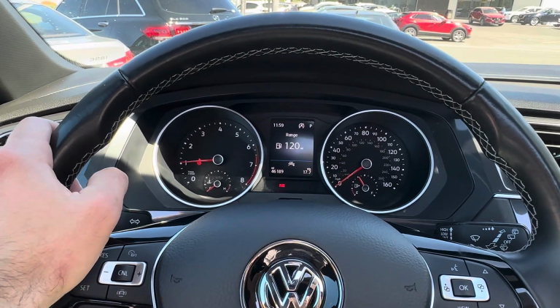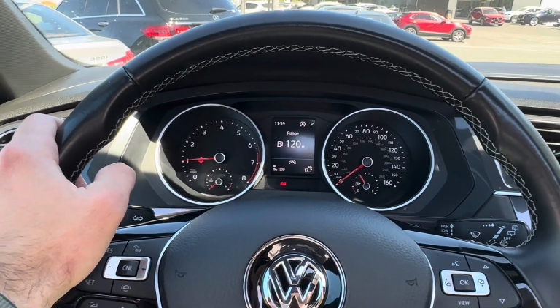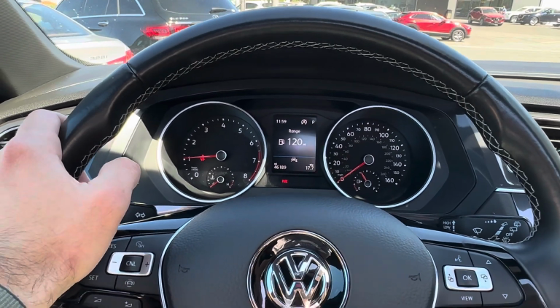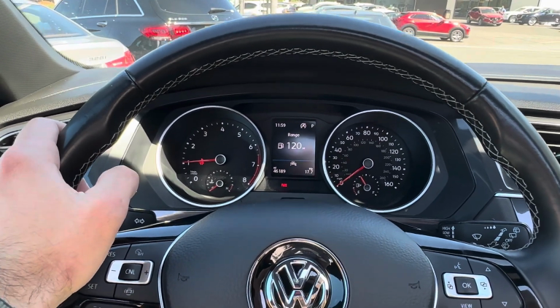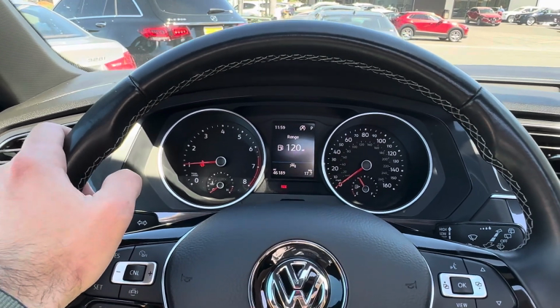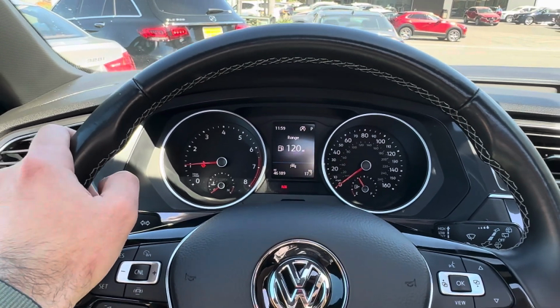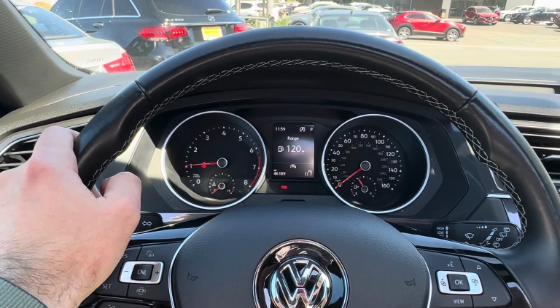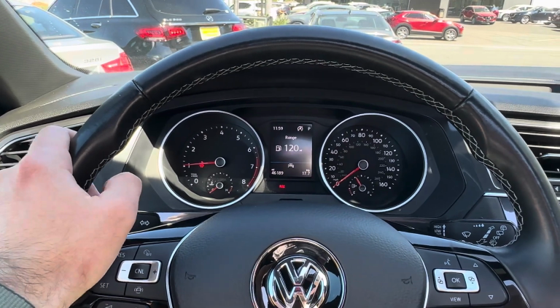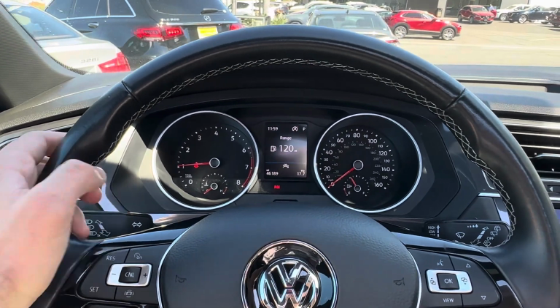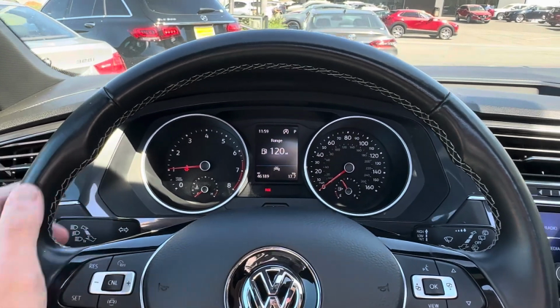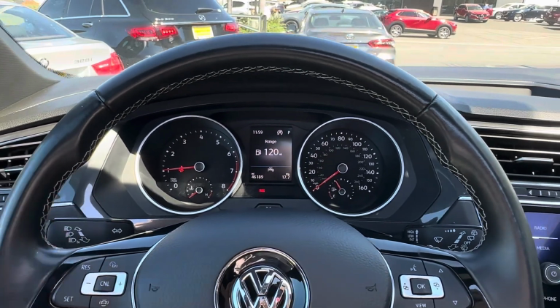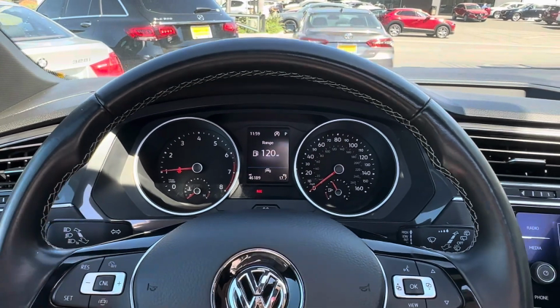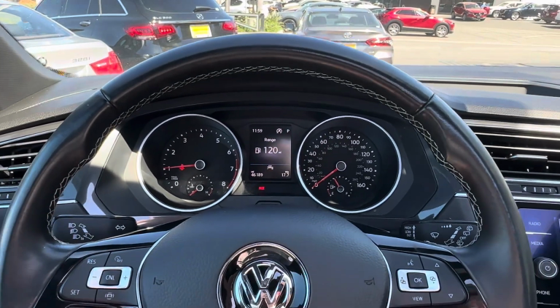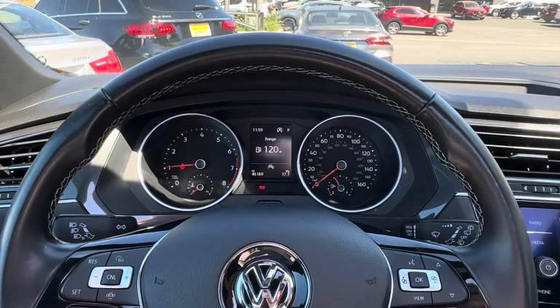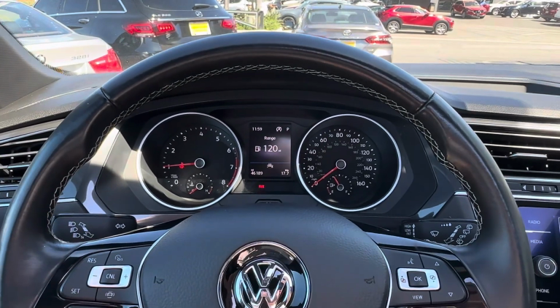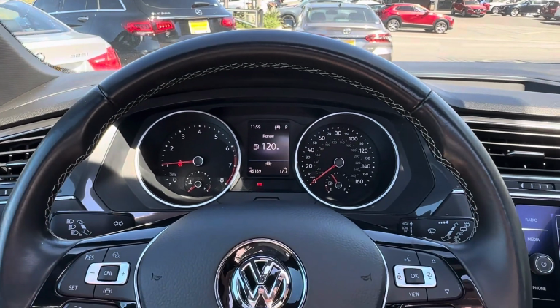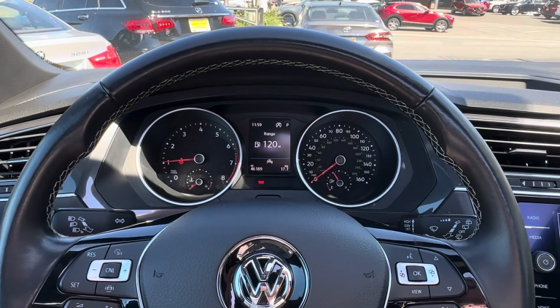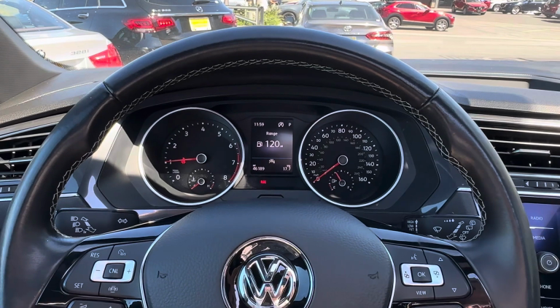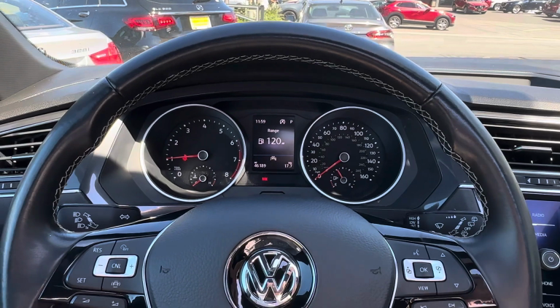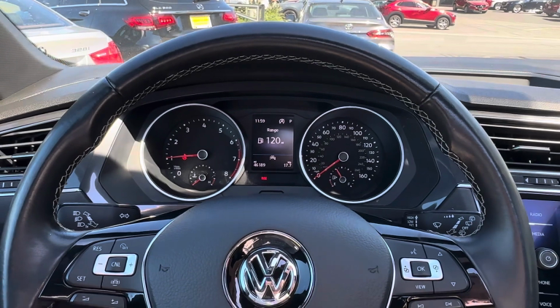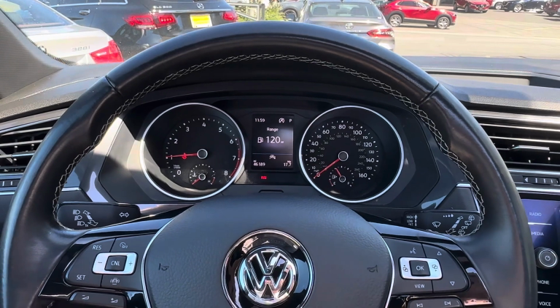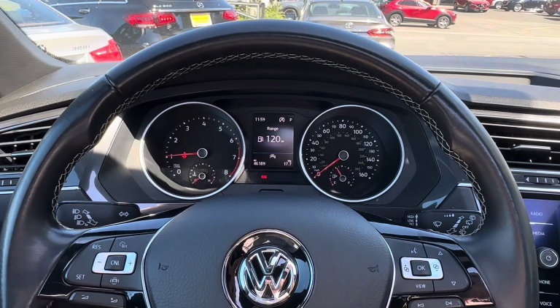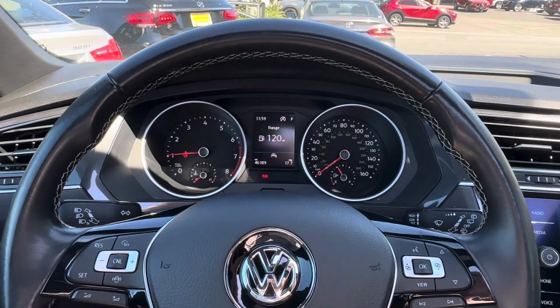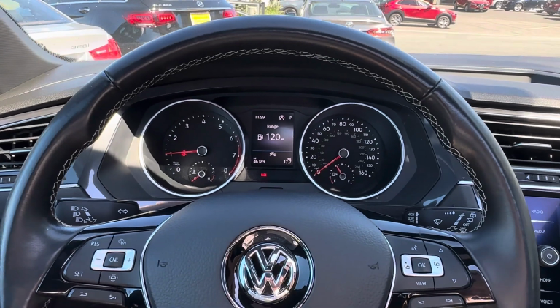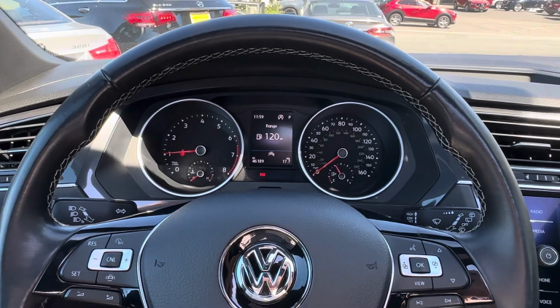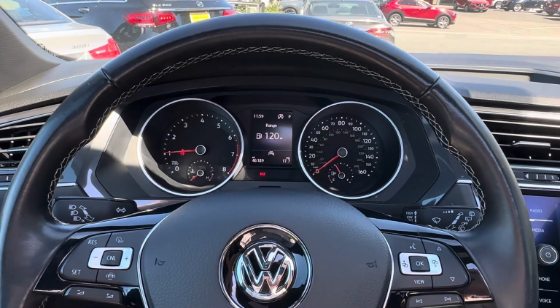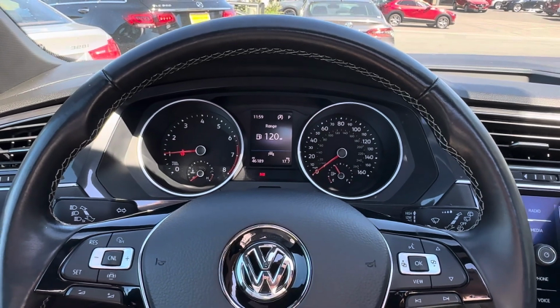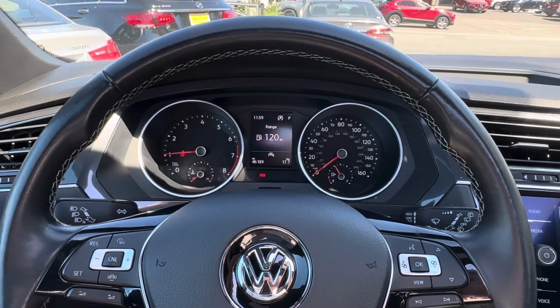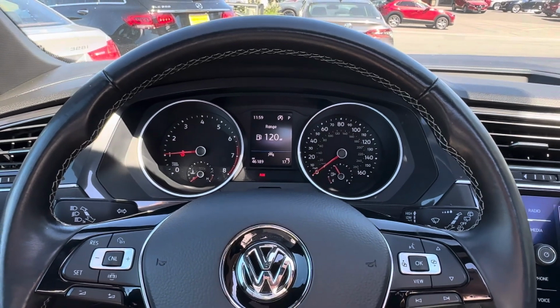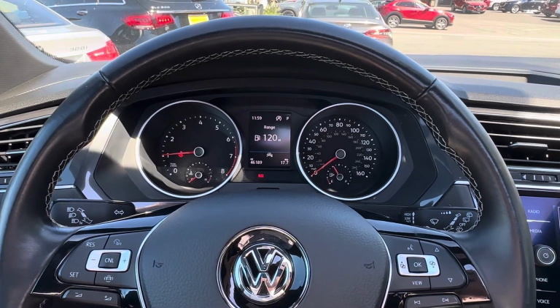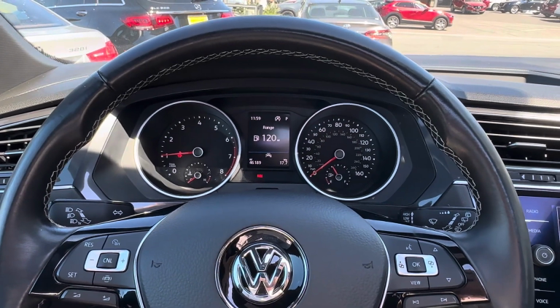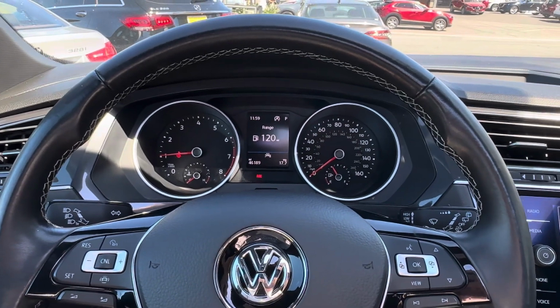Let me know if you have any questions — I'll be happy to assist. Once again, this is Edward from Campo VW. Thank you so much.